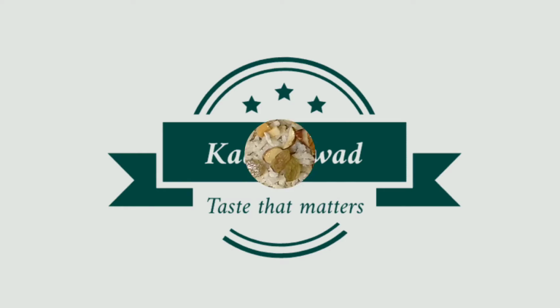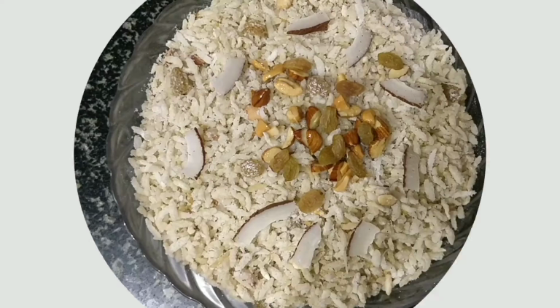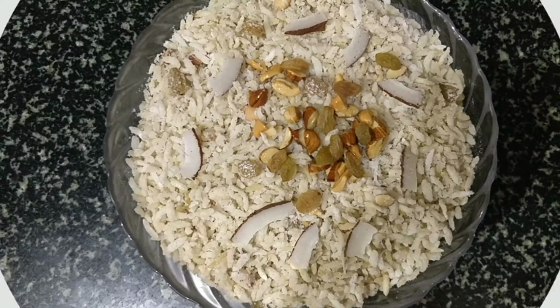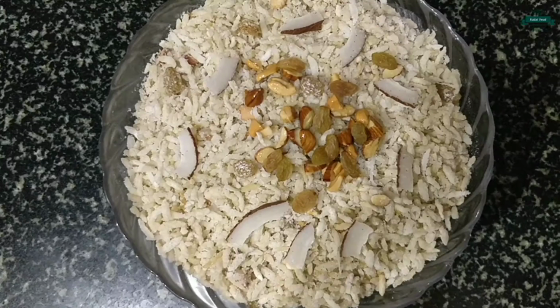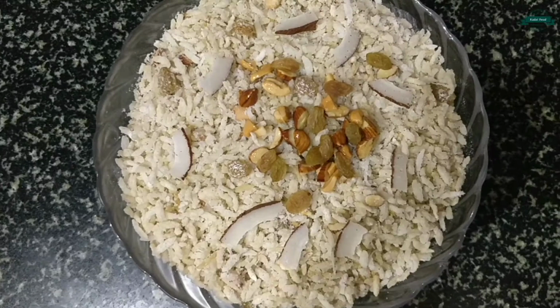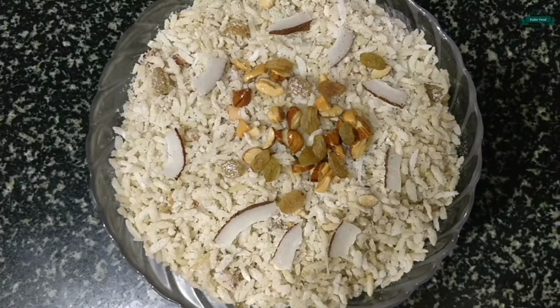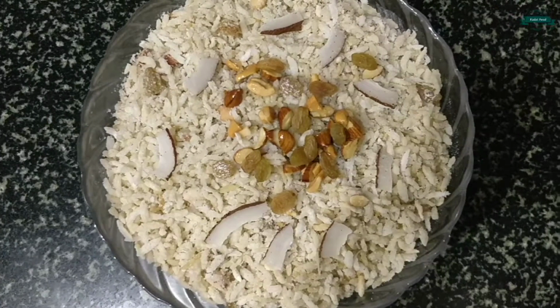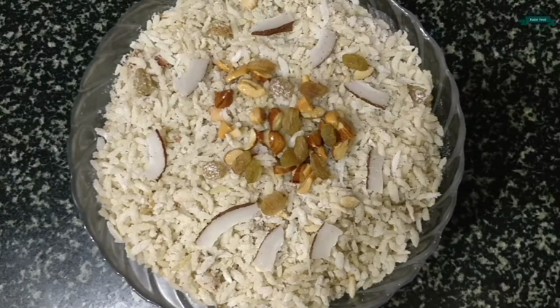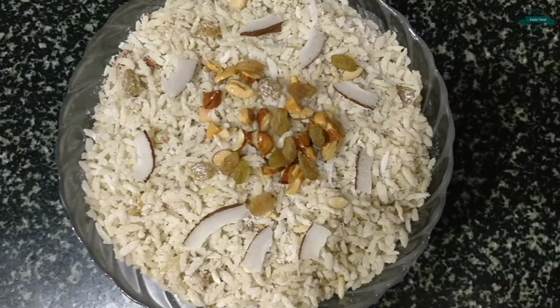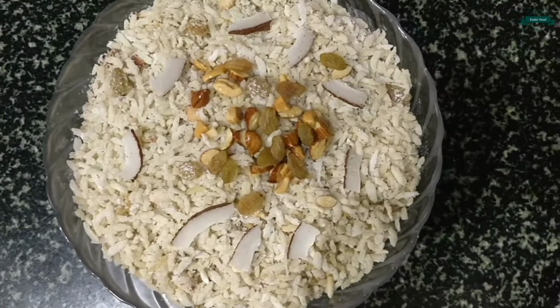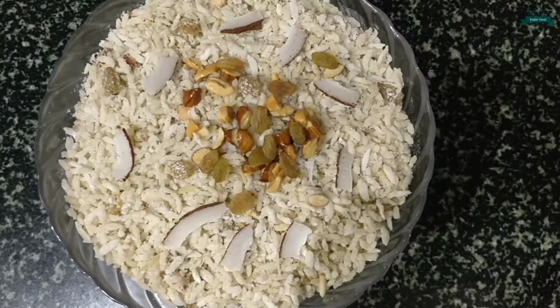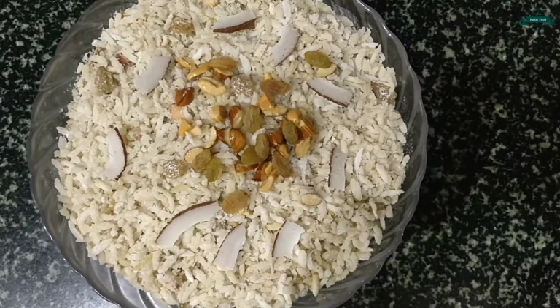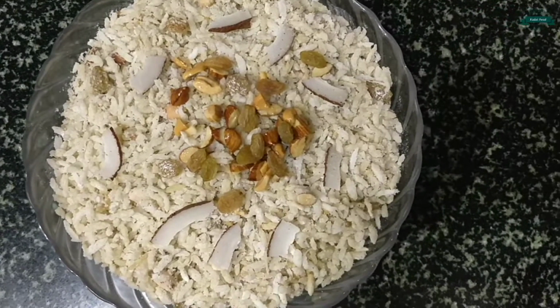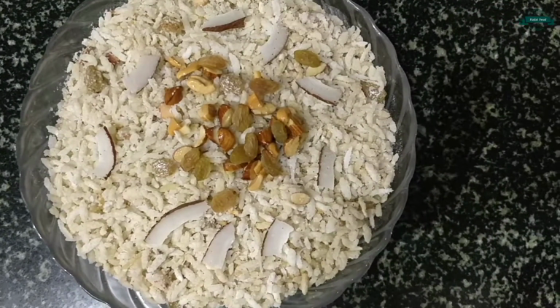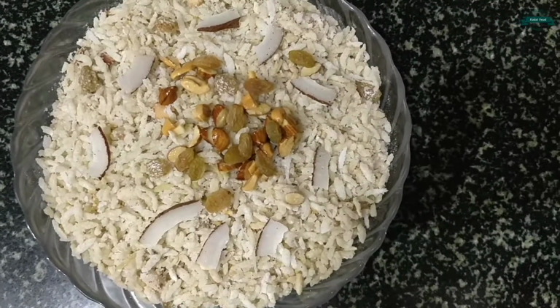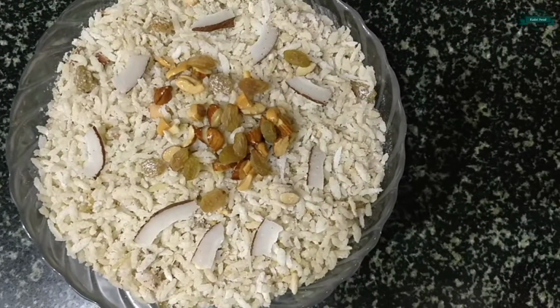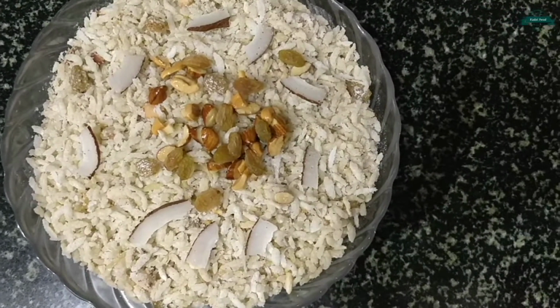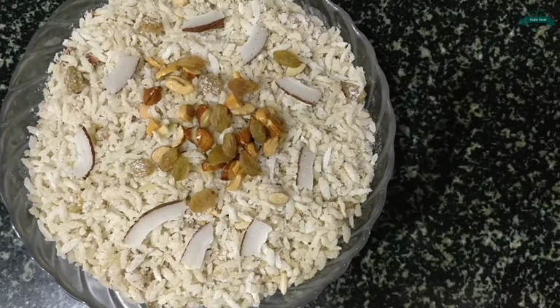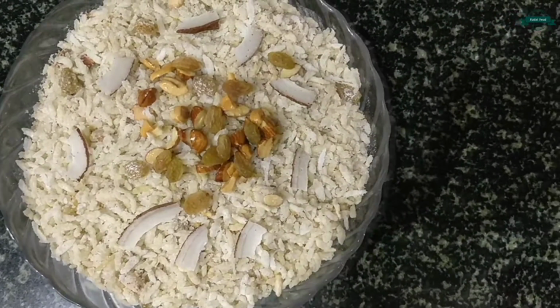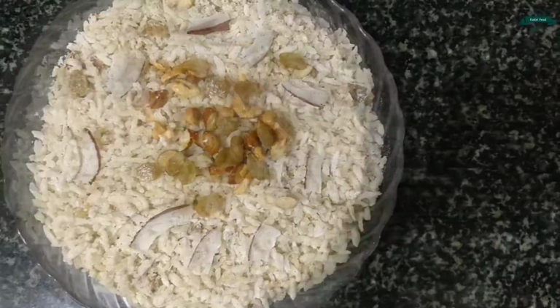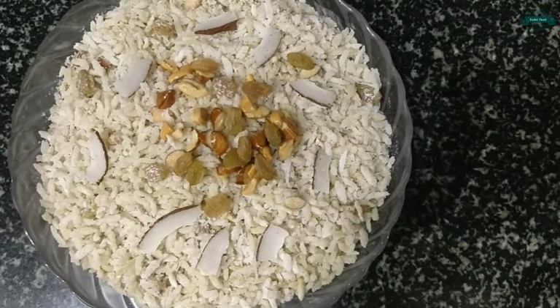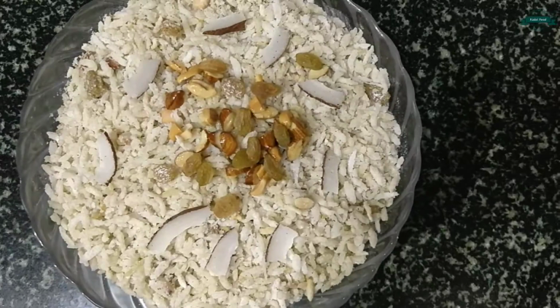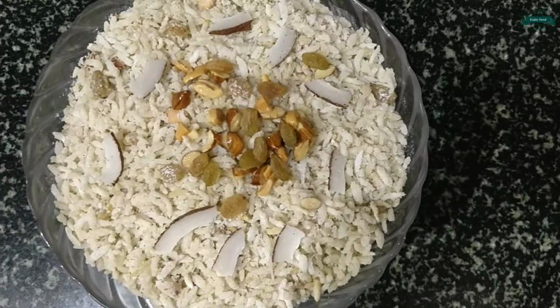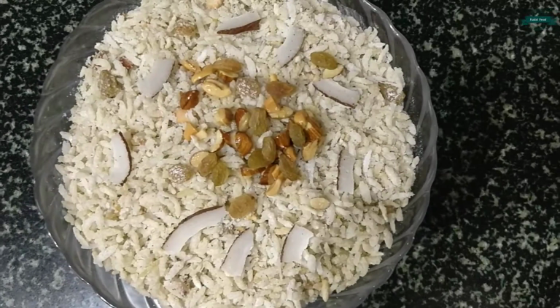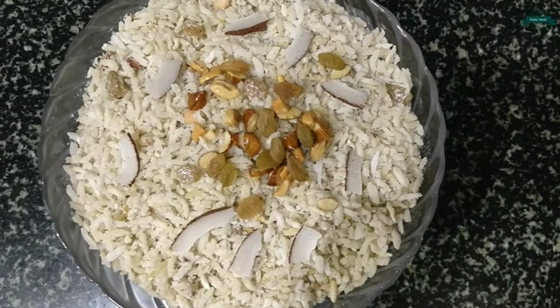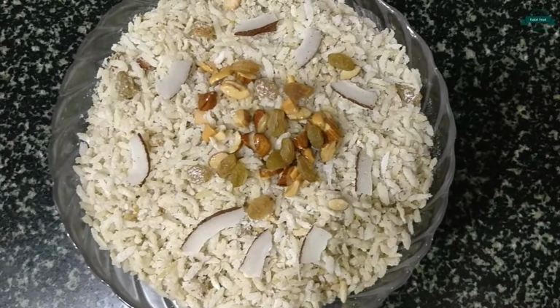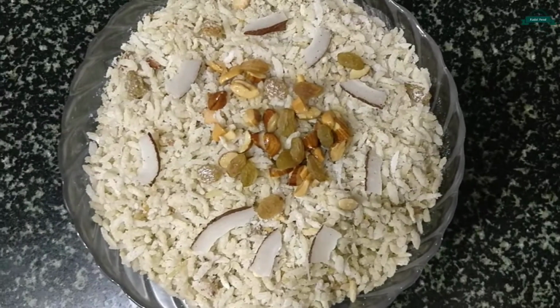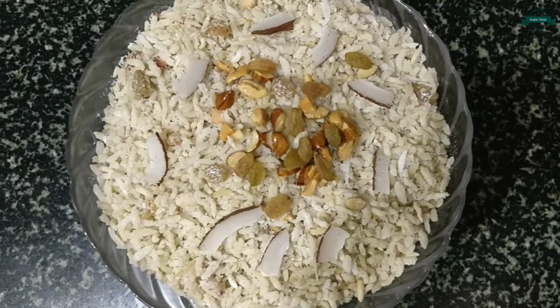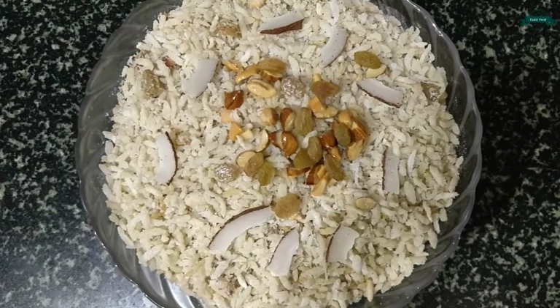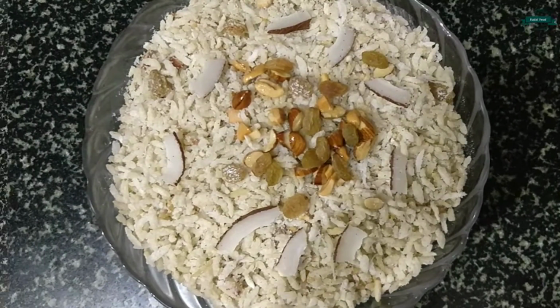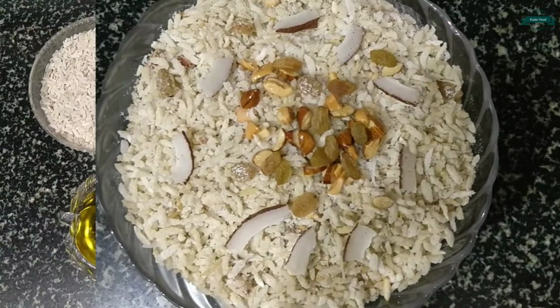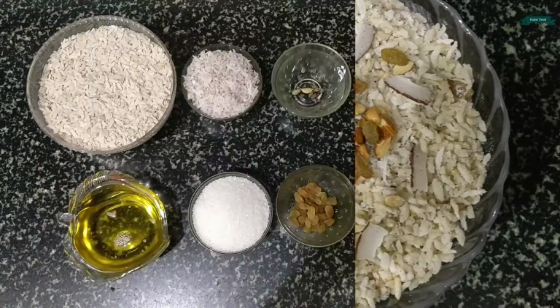Hey guys, welcome to Kadai Spark Cooking Channel. Today I'm going to show you how to make fried sweet poha. So let's have a quick walk through the ingredients.